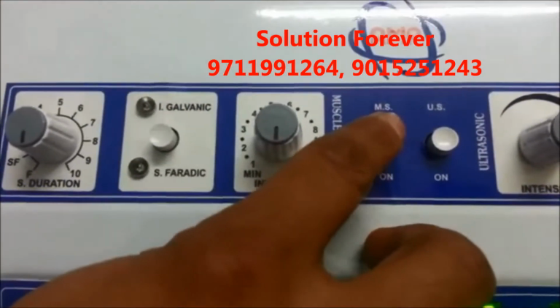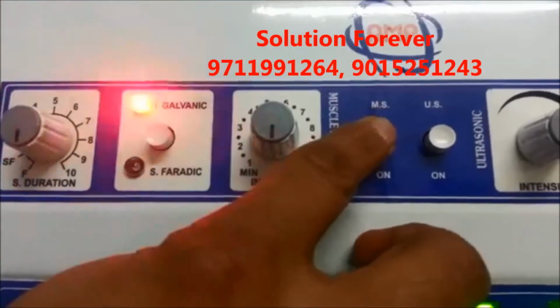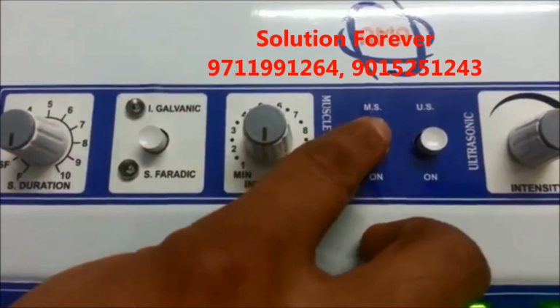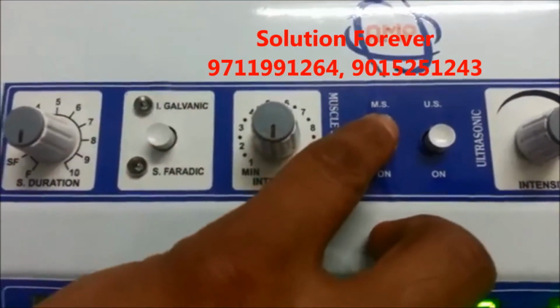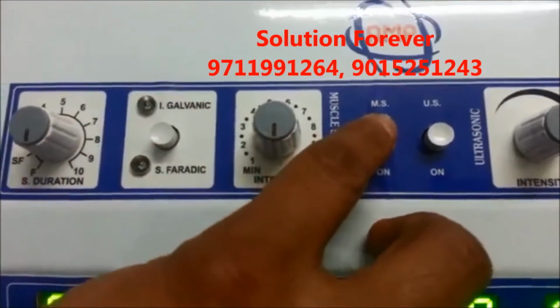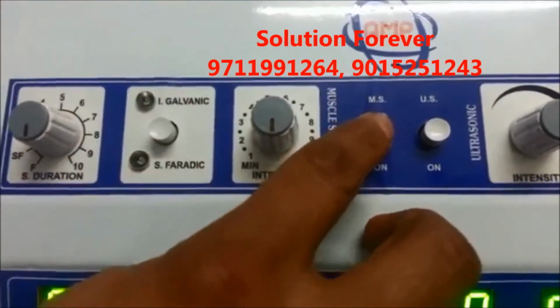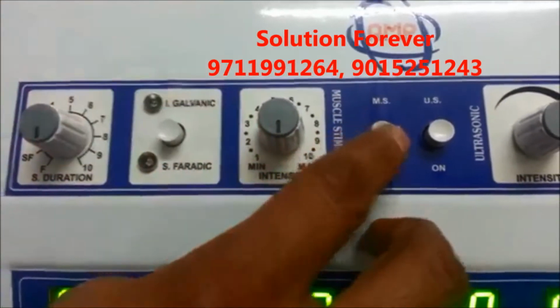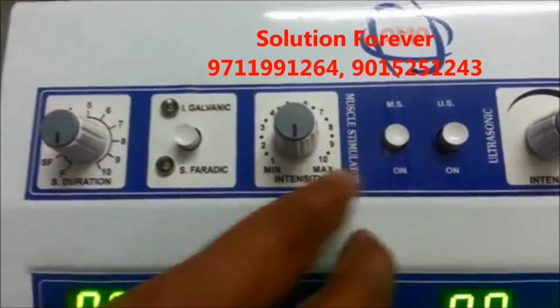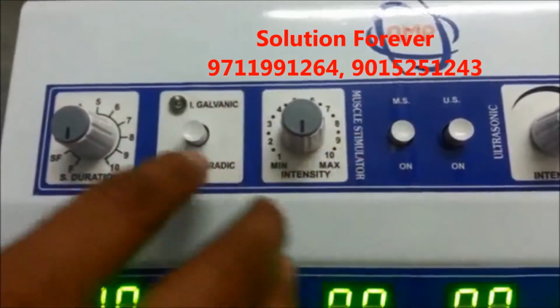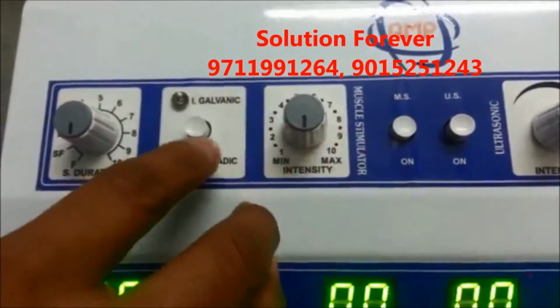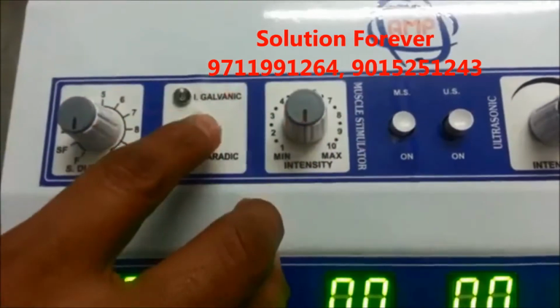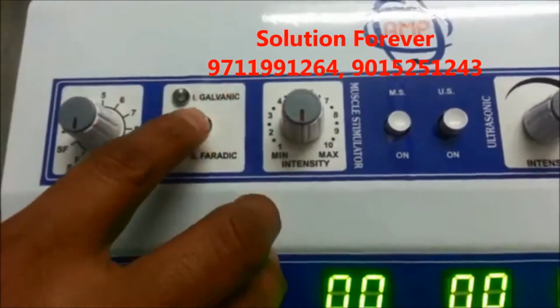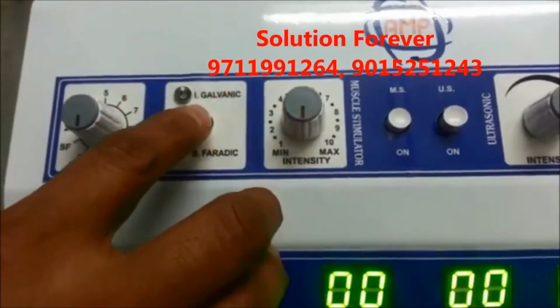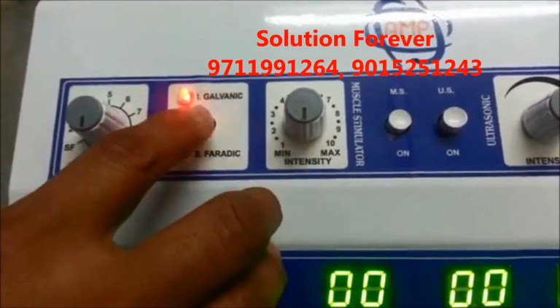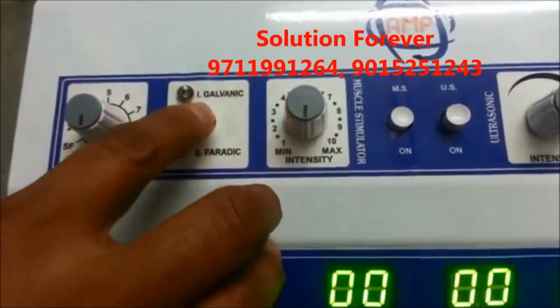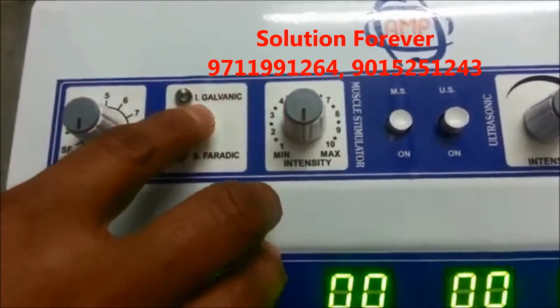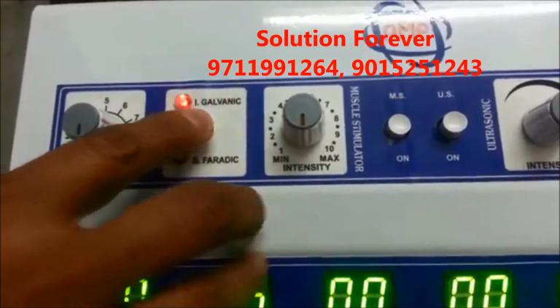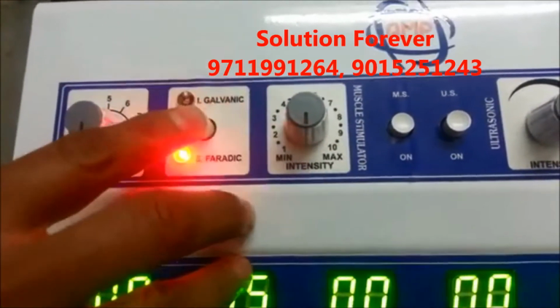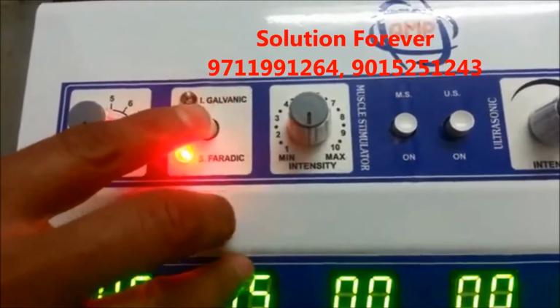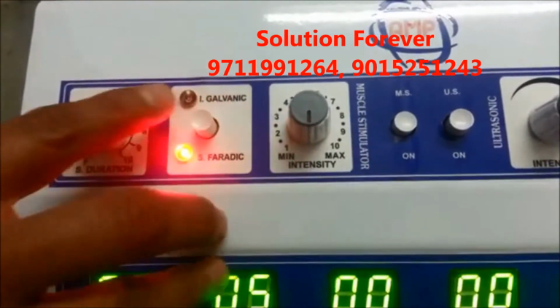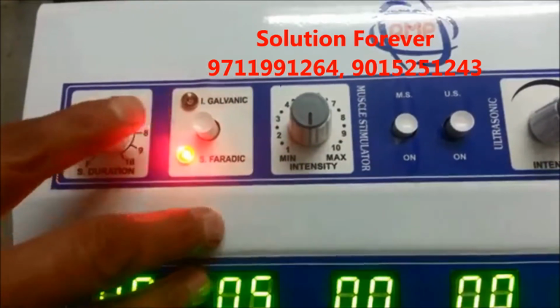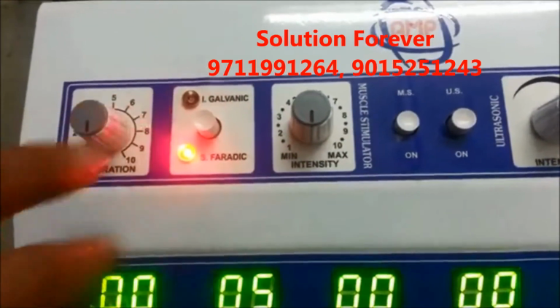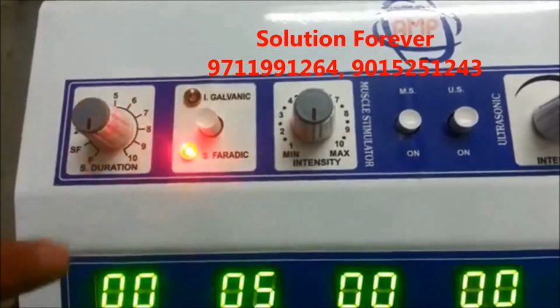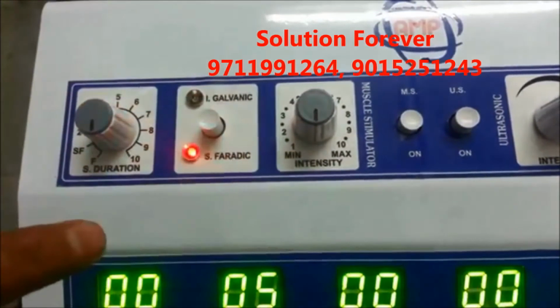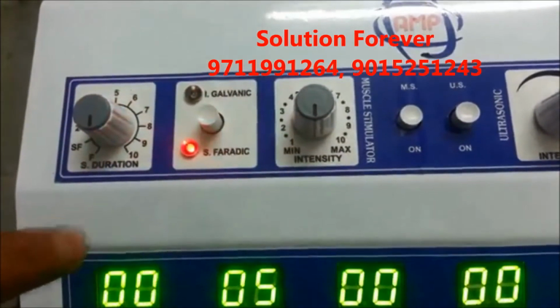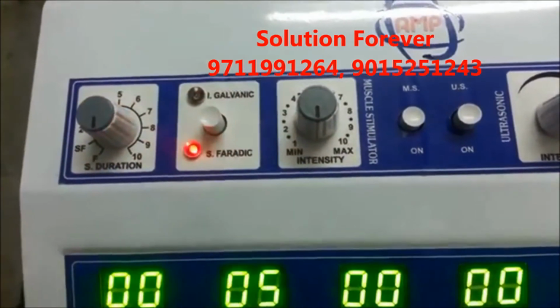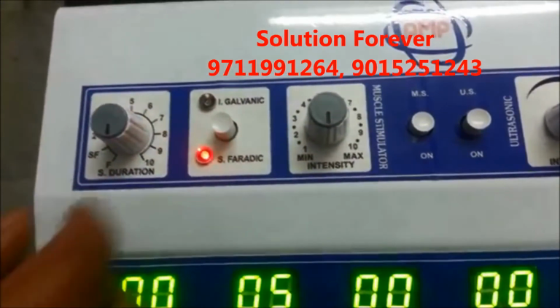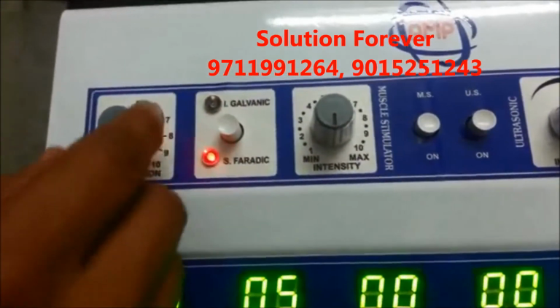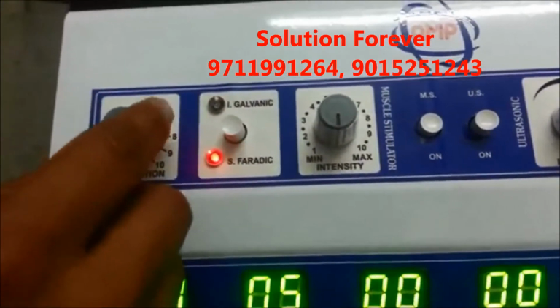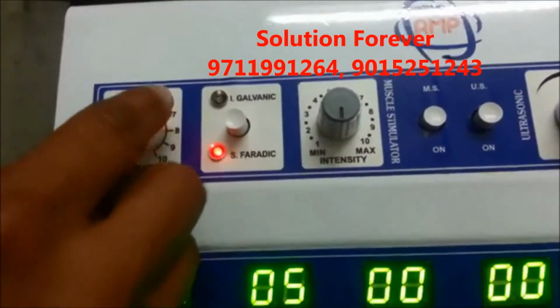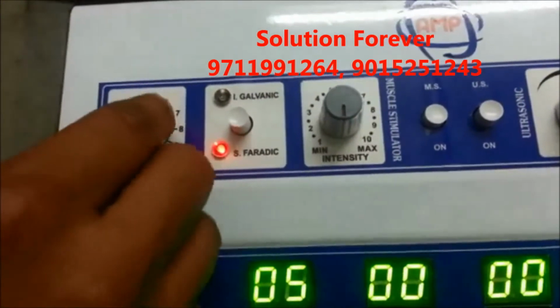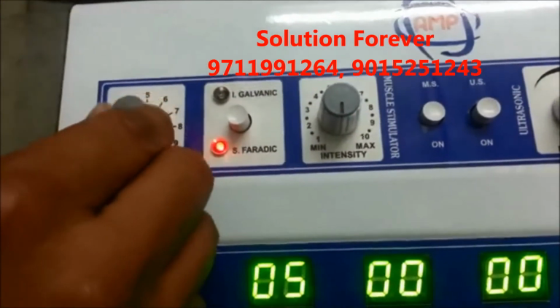Now we'll show you the demo of the Muscle Stimulator. Switch on the Muscle Stimulator. Modes available: Interrupted Galvanic, Faradic. Set the duration.